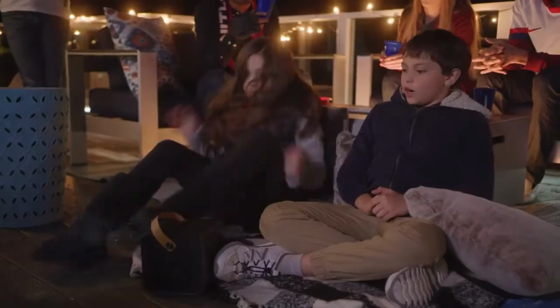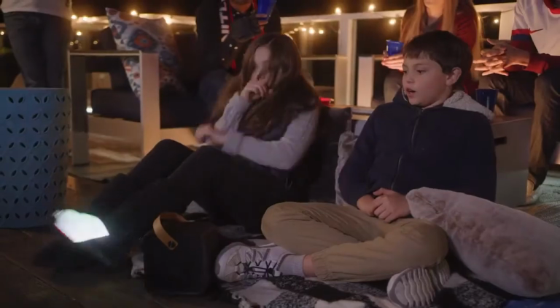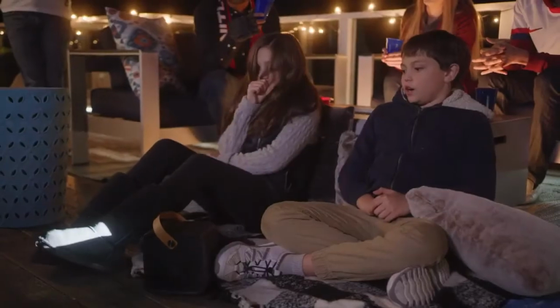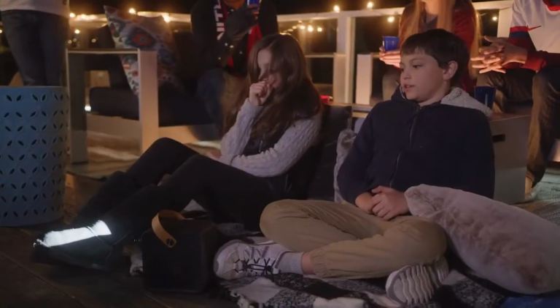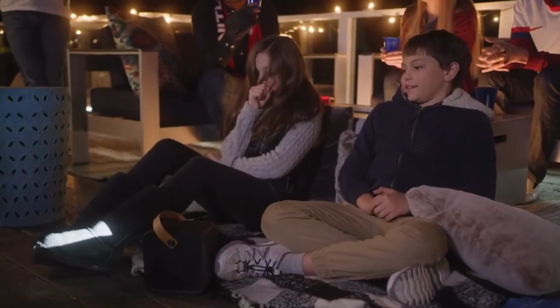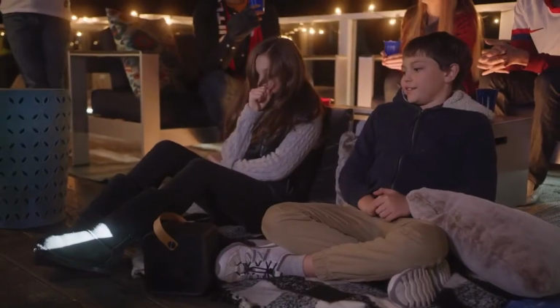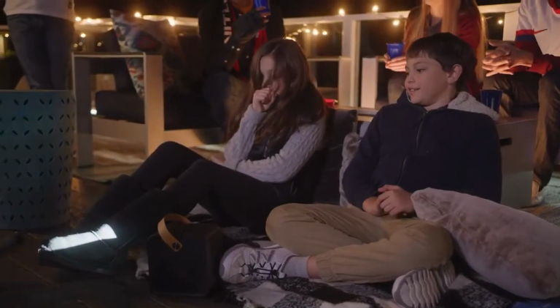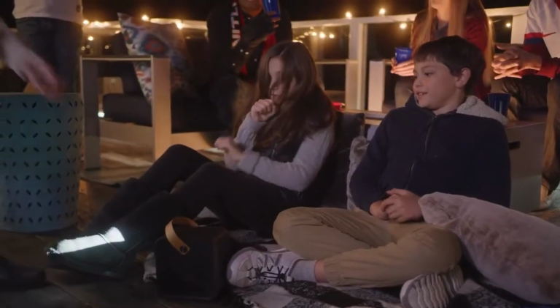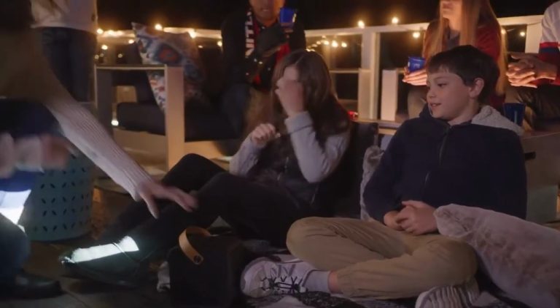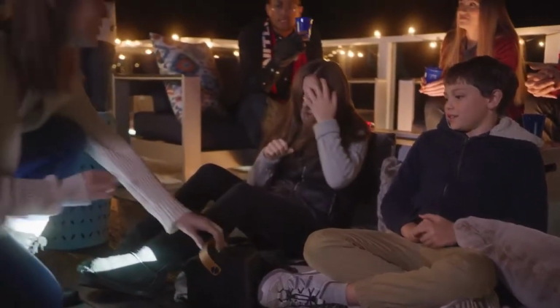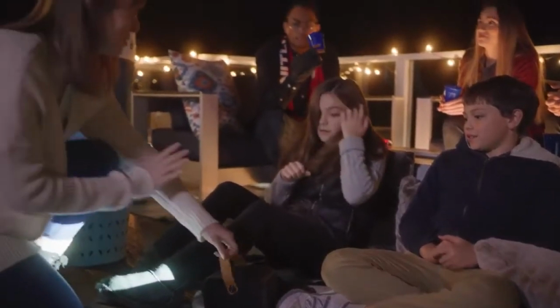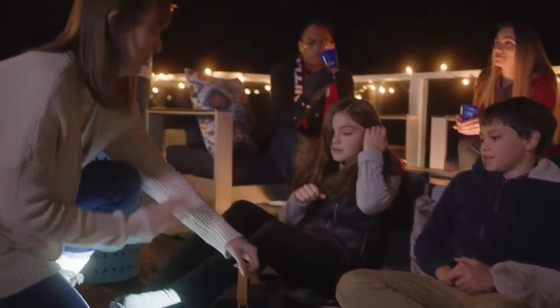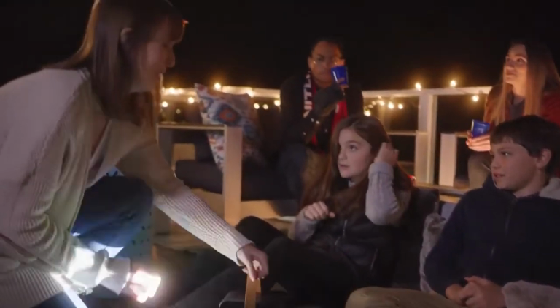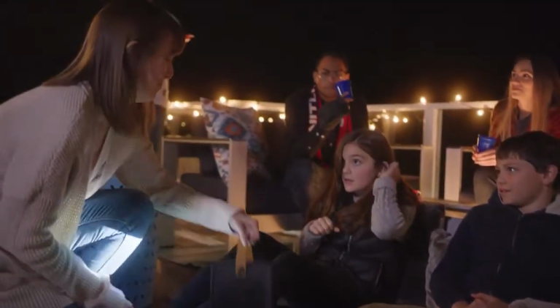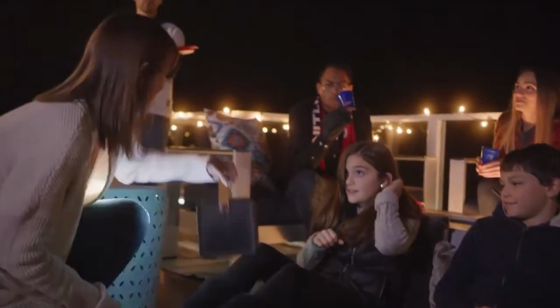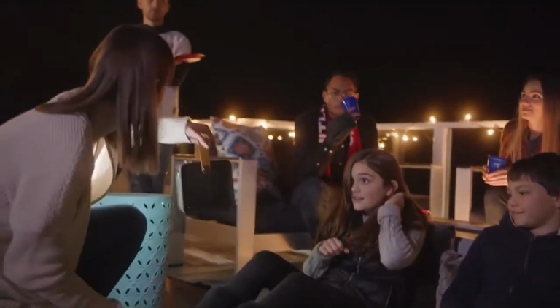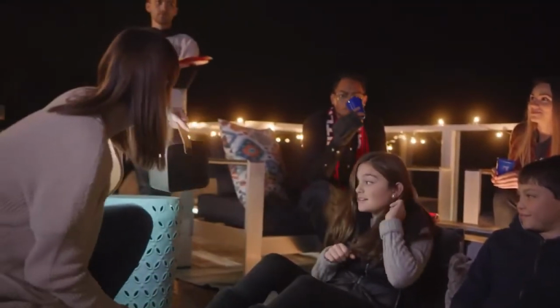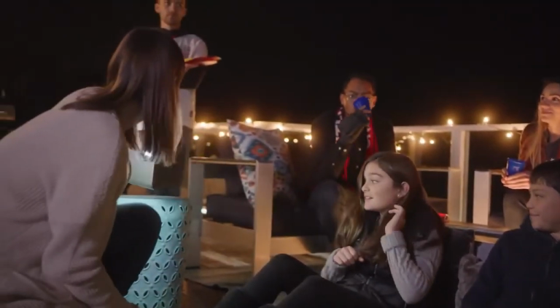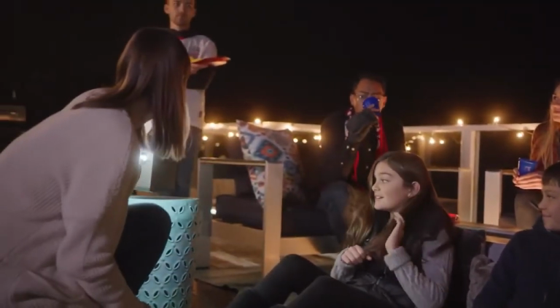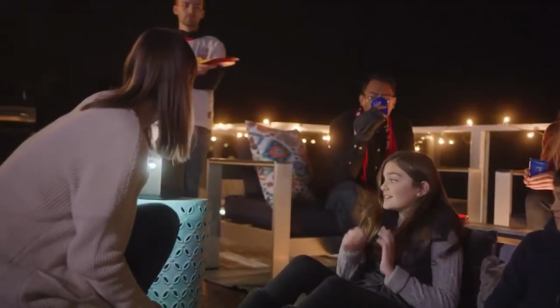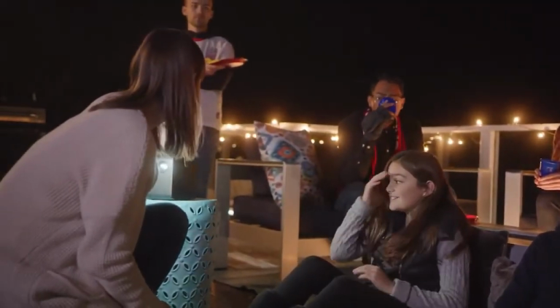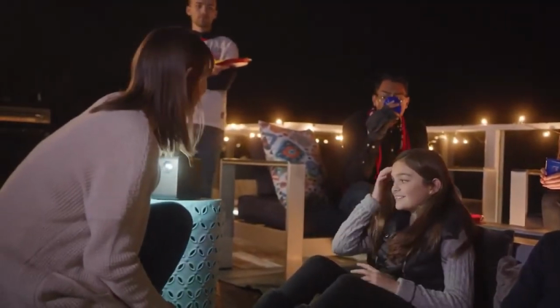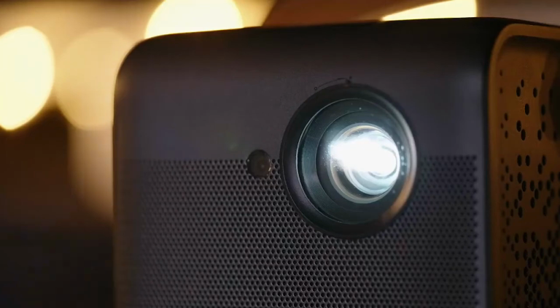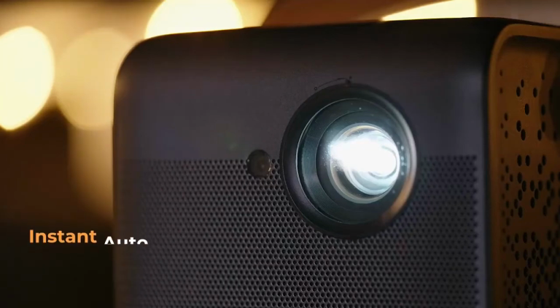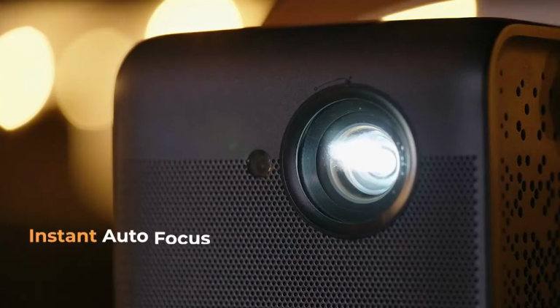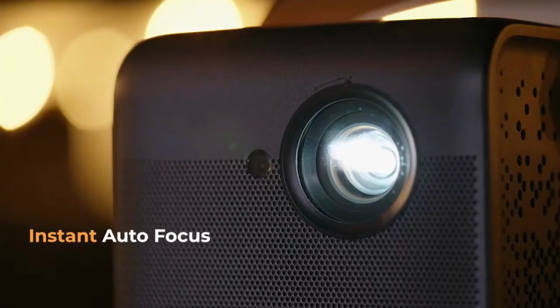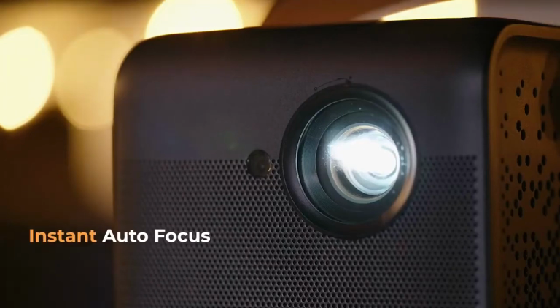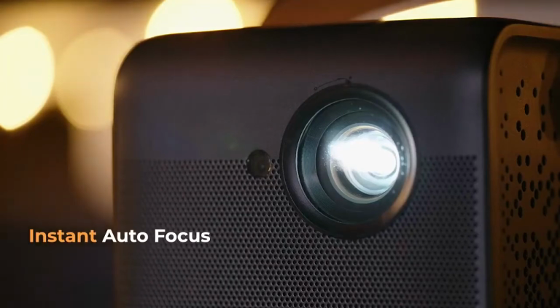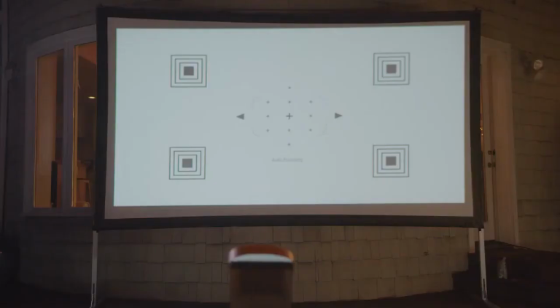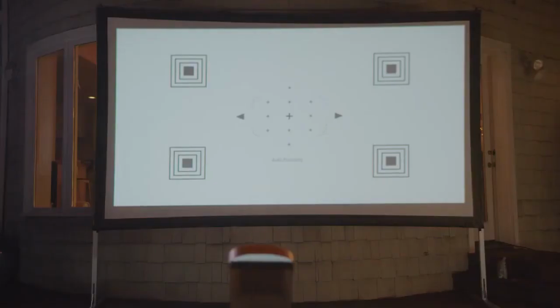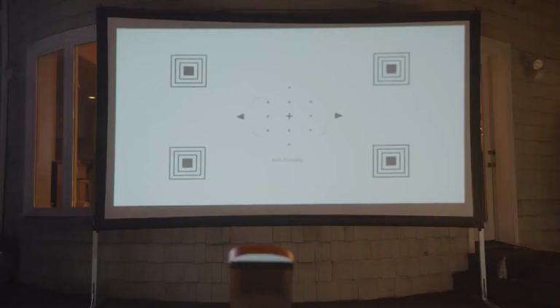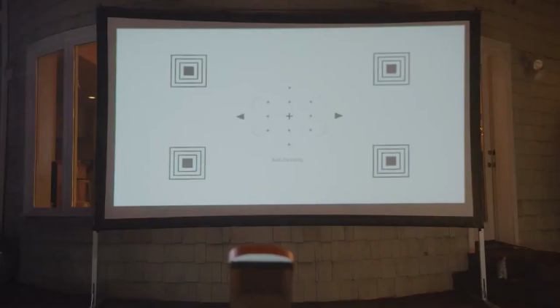Accidents happen — no big deal. Just place the 4Movie Dice back up and the instant autofocus adjusts the sharpness automatically.